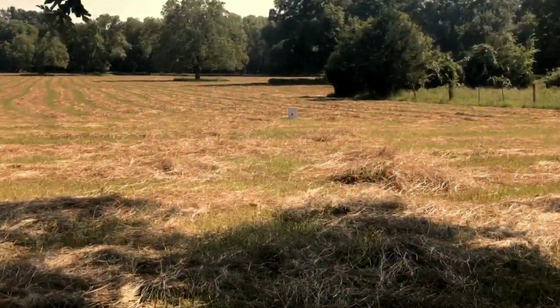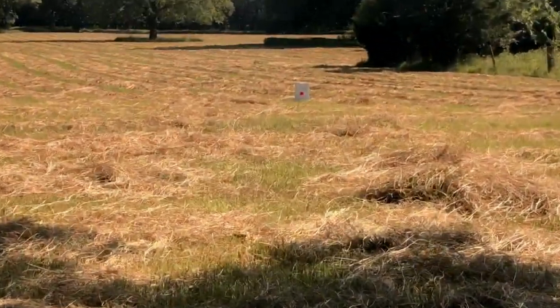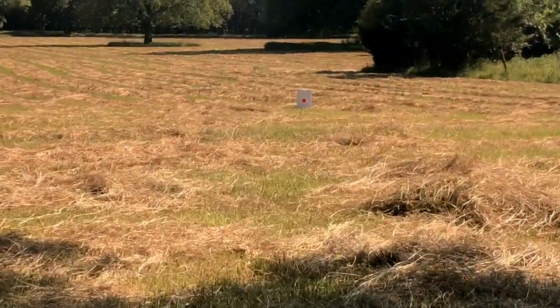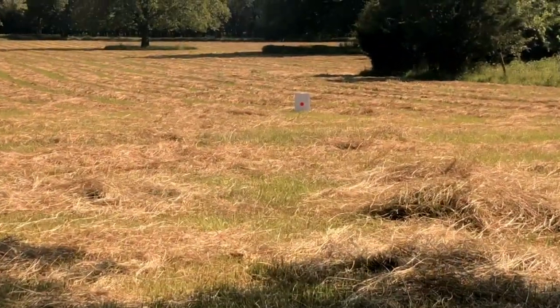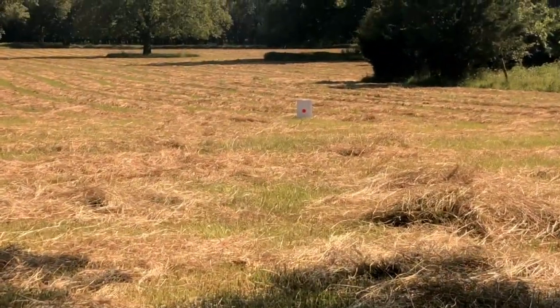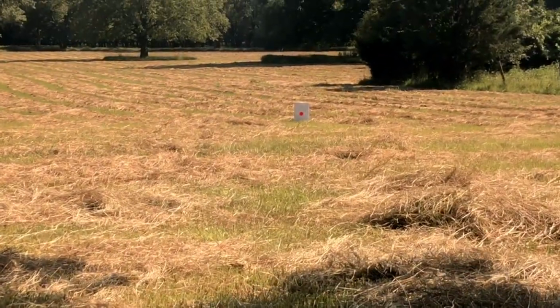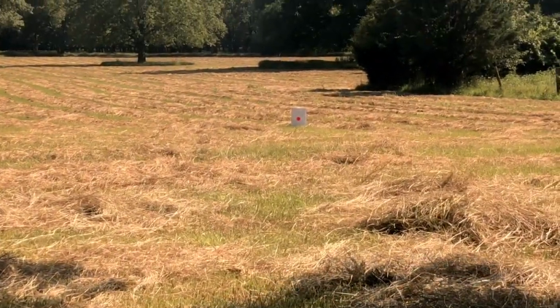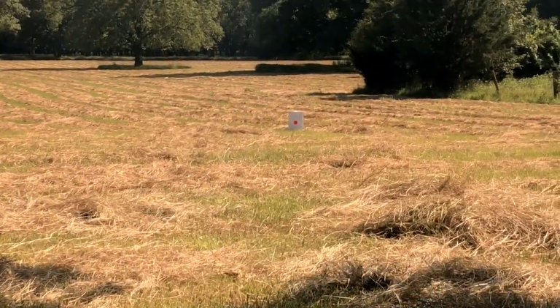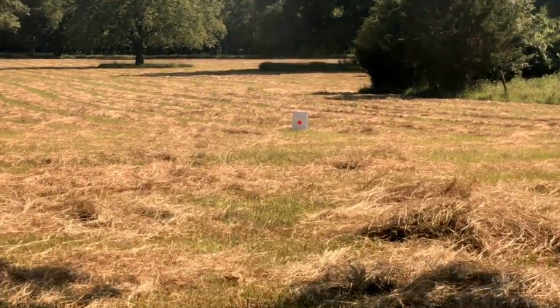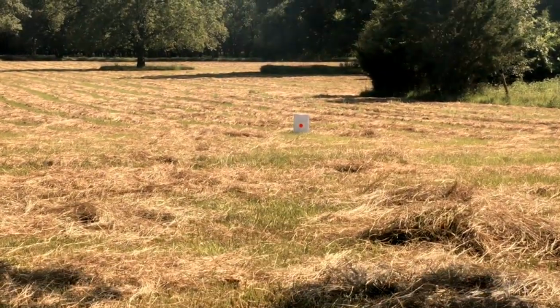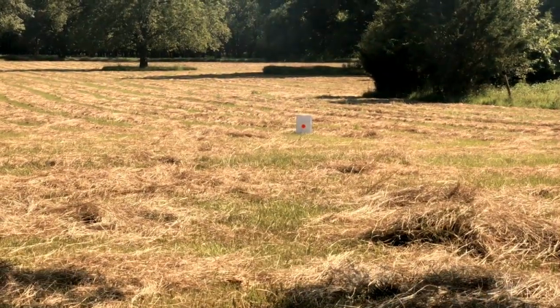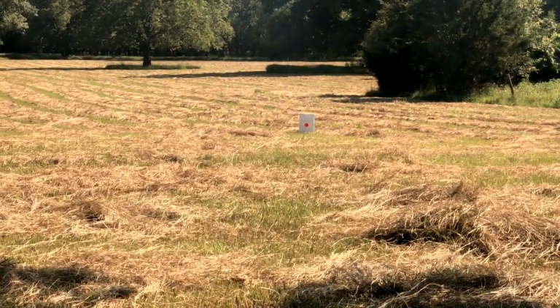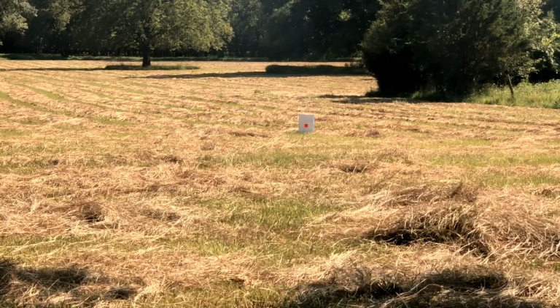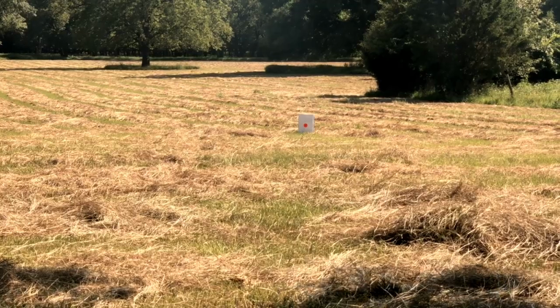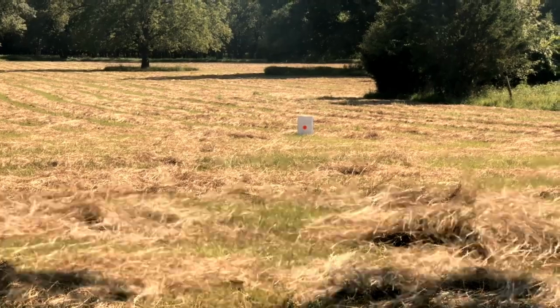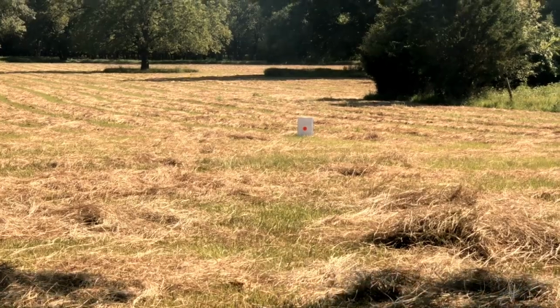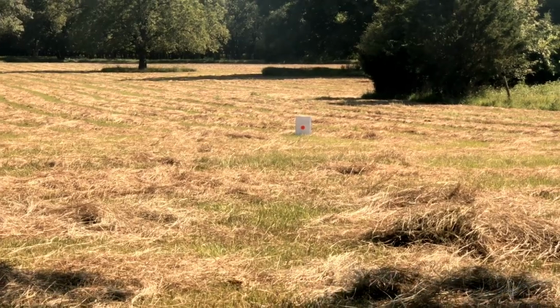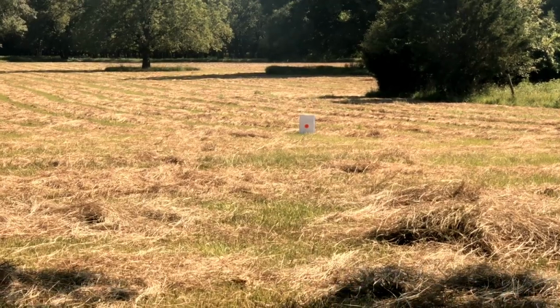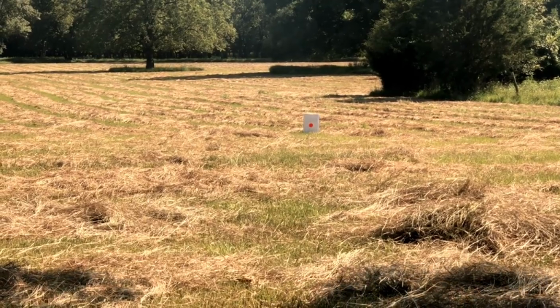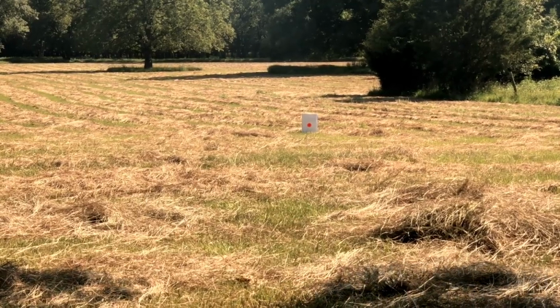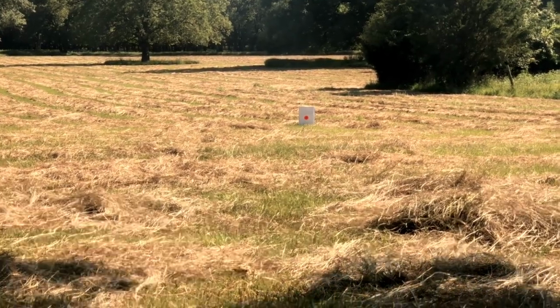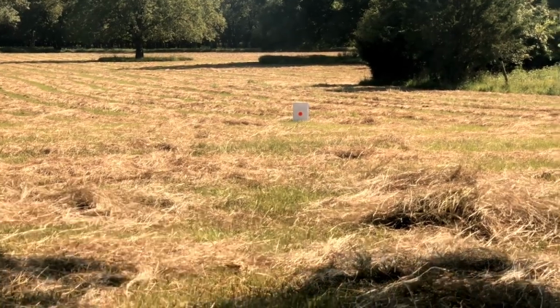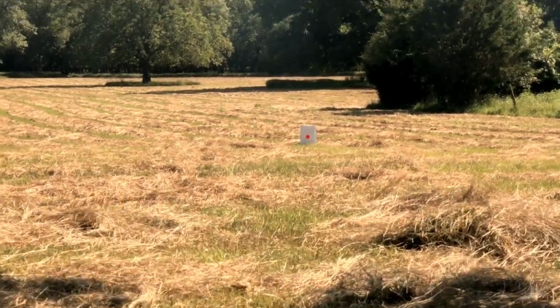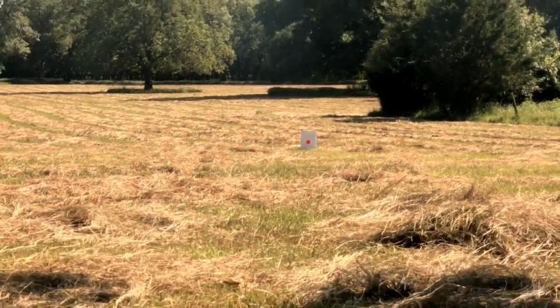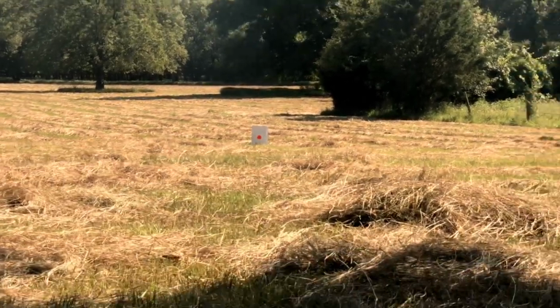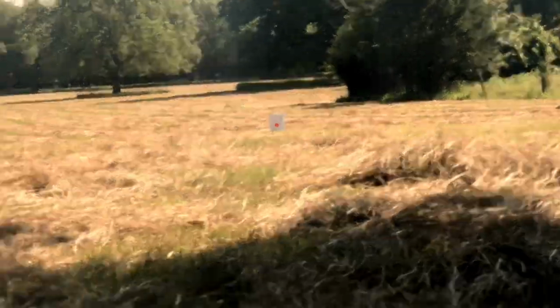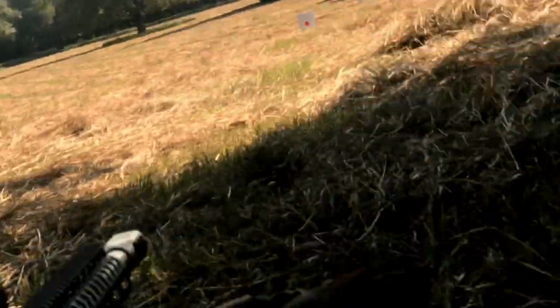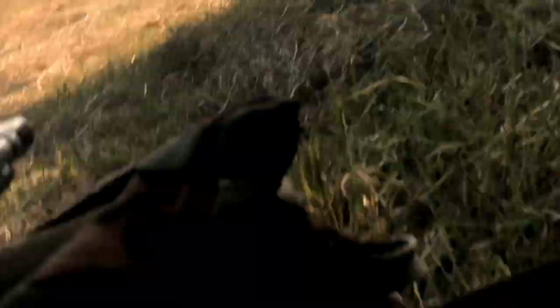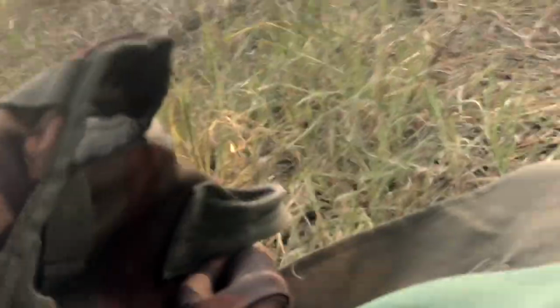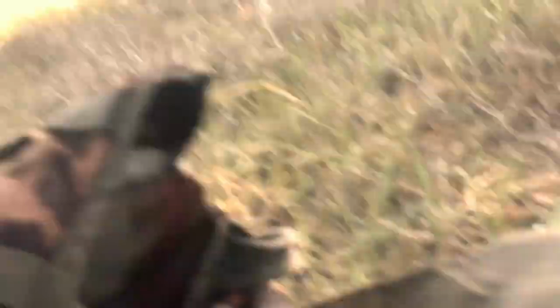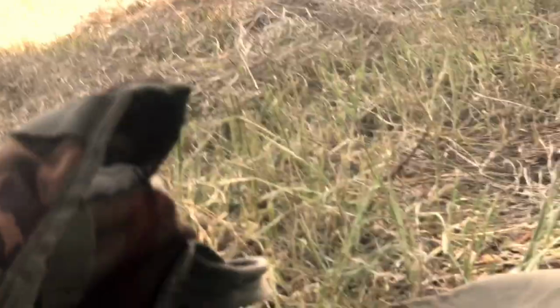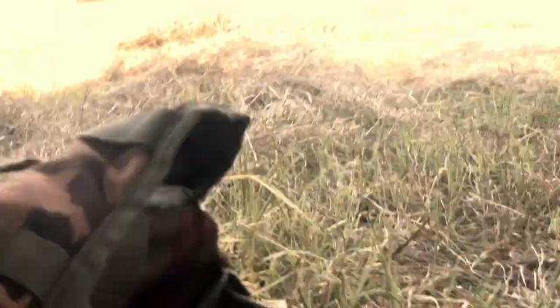Basically set your box at about 25 yards — I think I've got that one right about 26 yards. Let me get positioned behind this rifle.